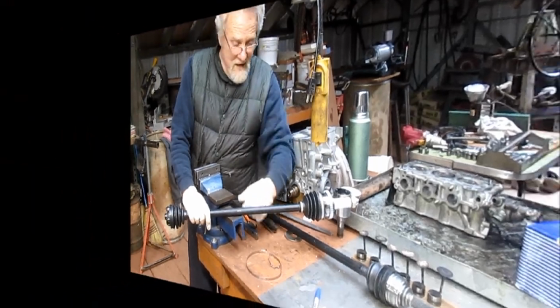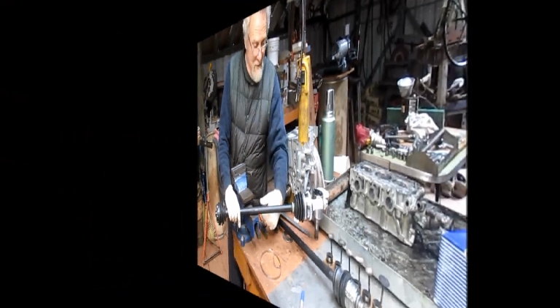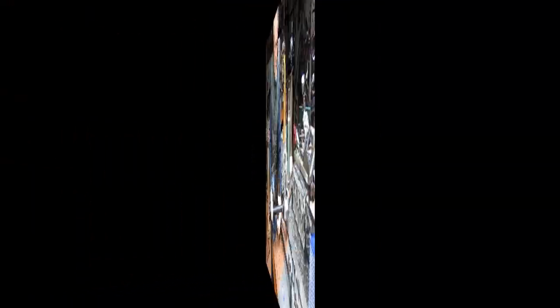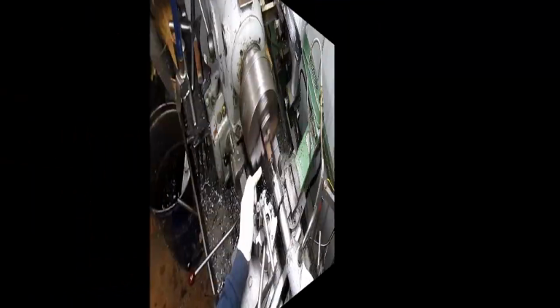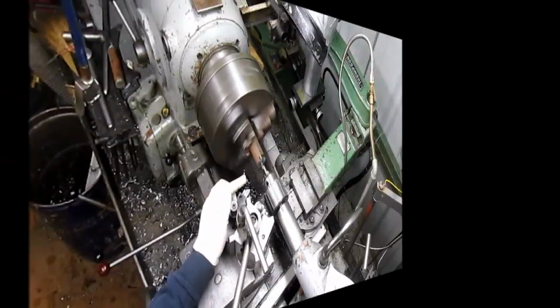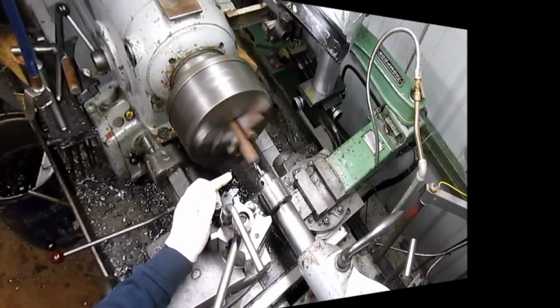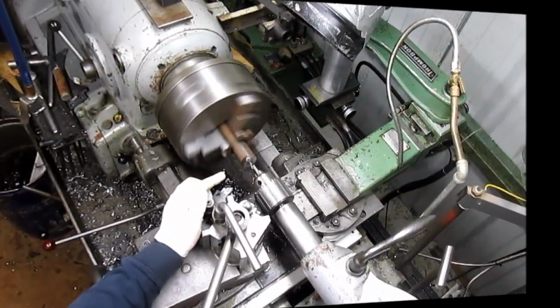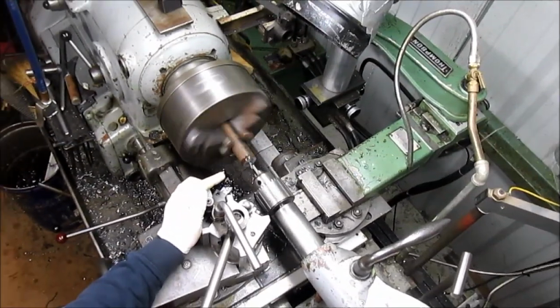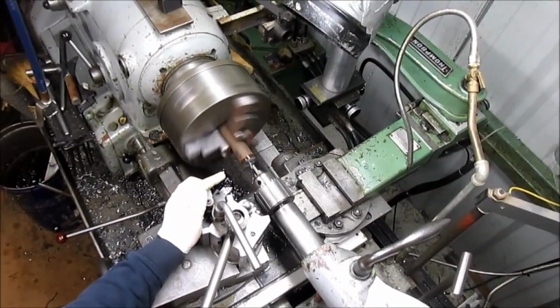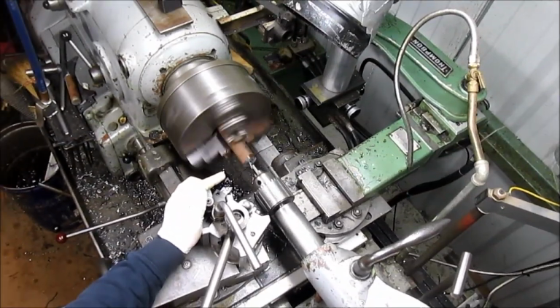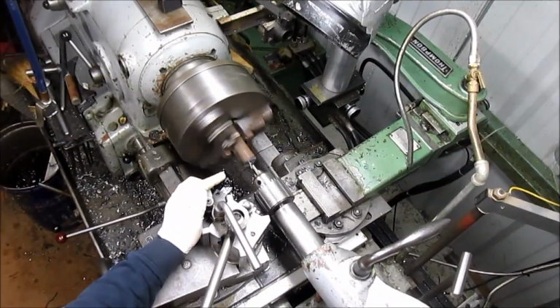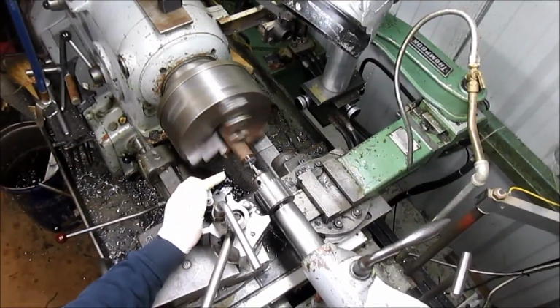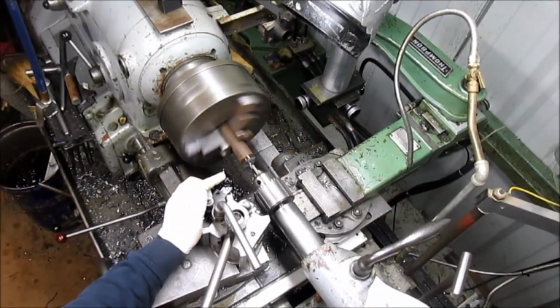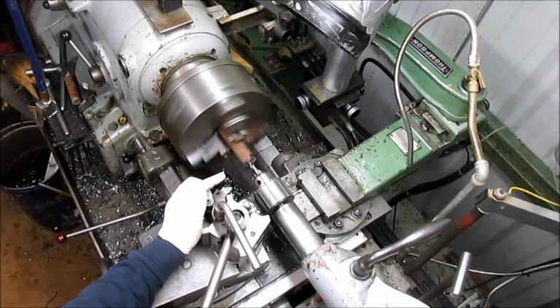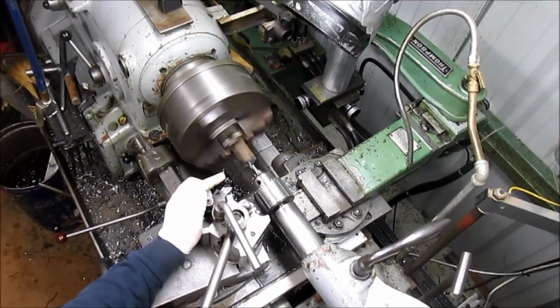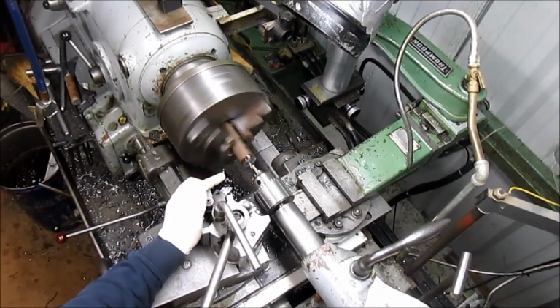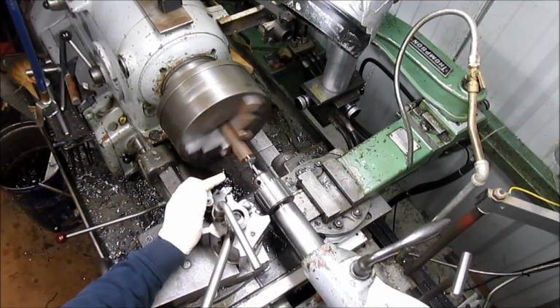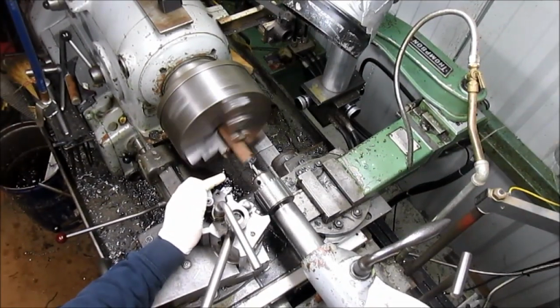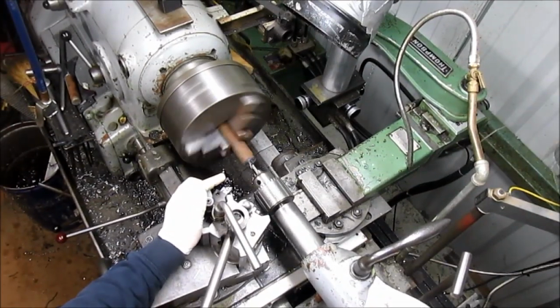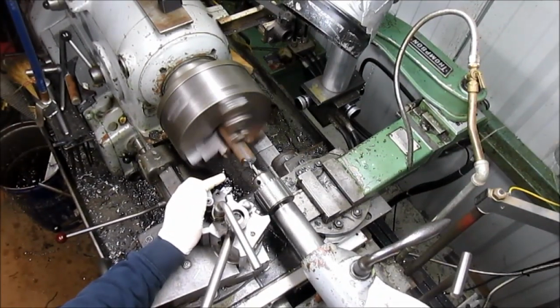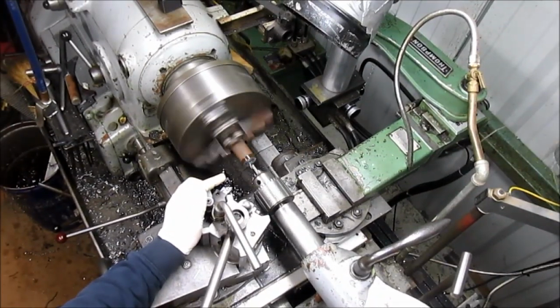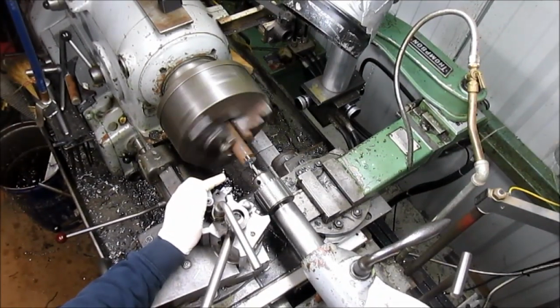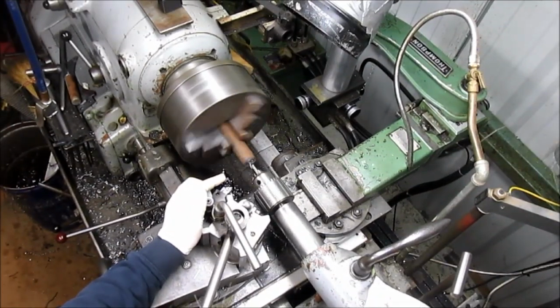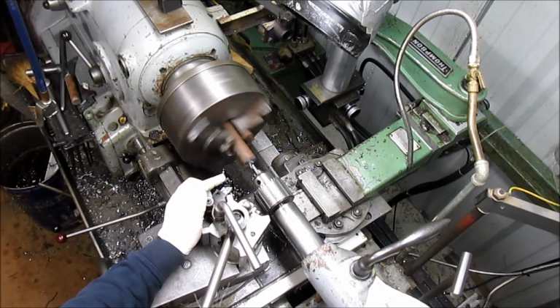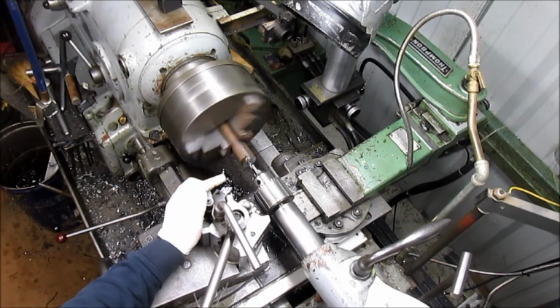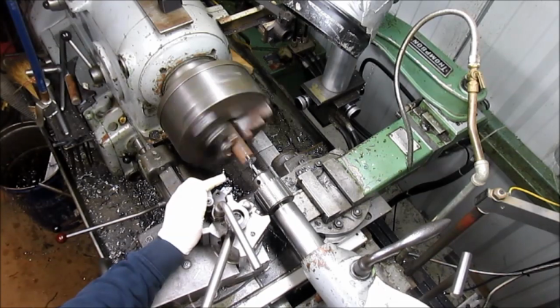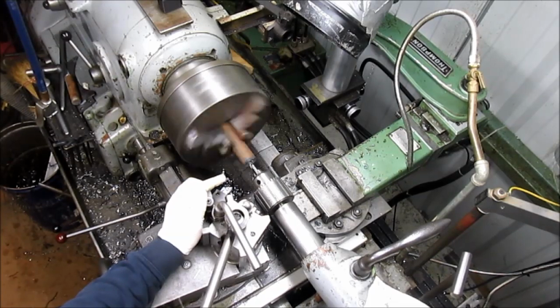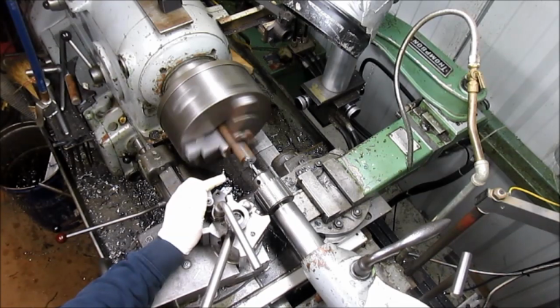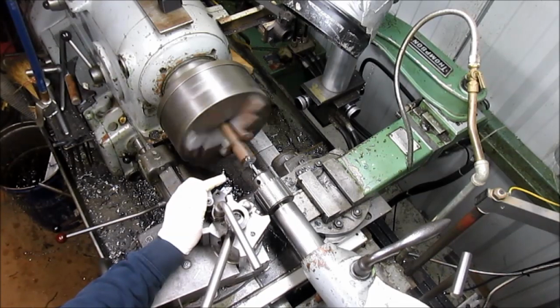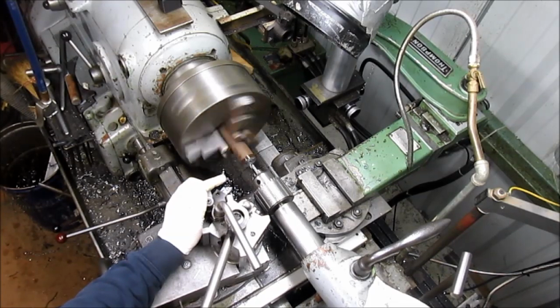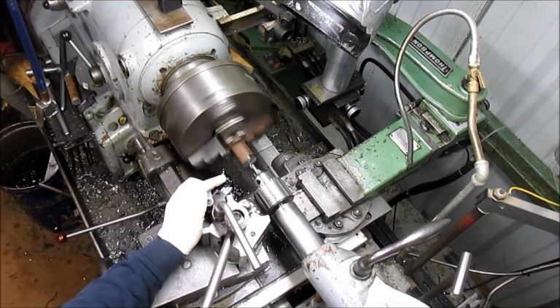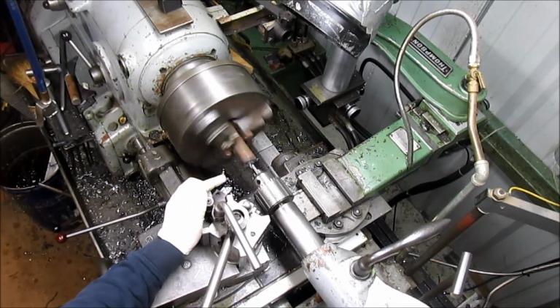All right, so we've got ourselves a sleeve here. We're going to just punch a hole in it, no big deal.